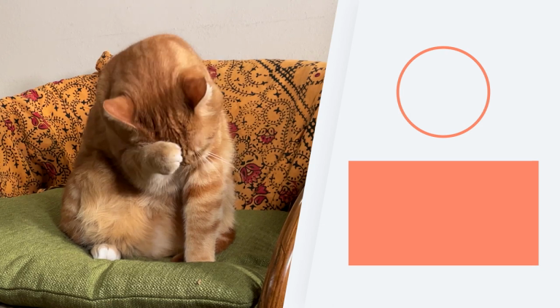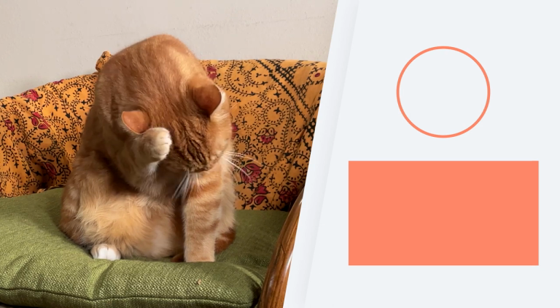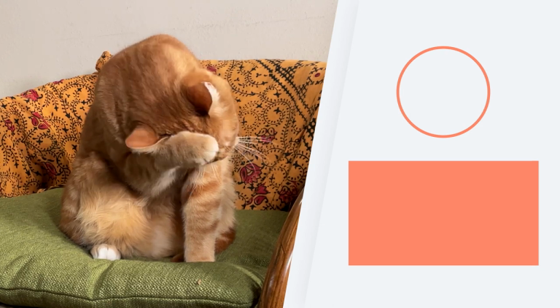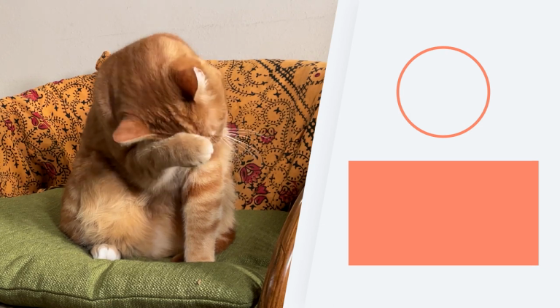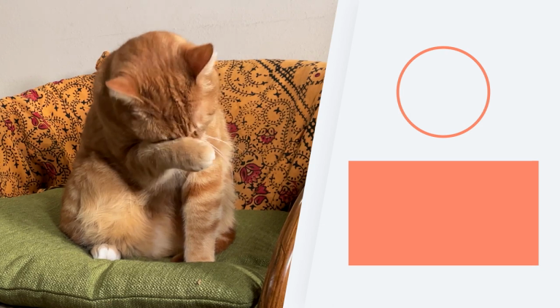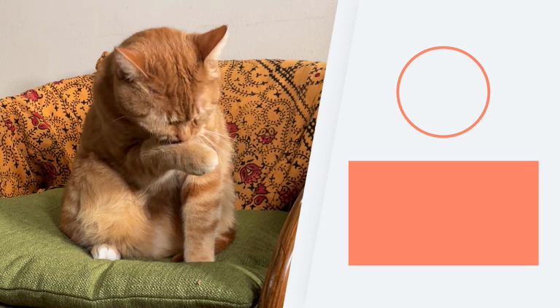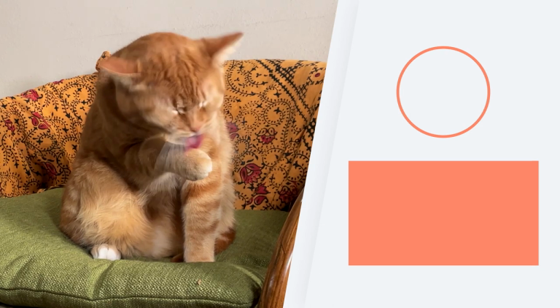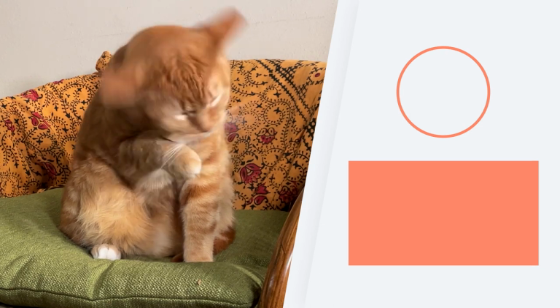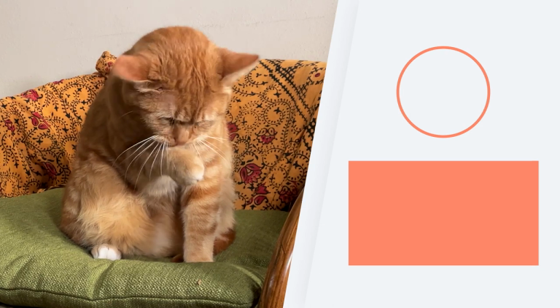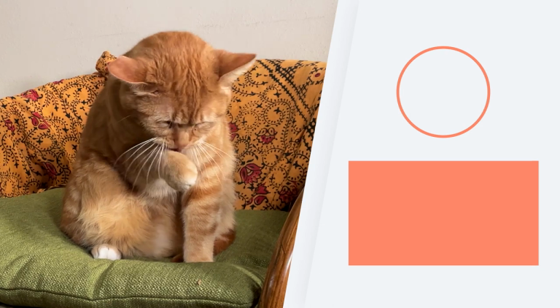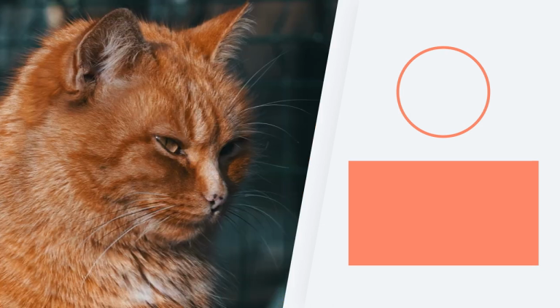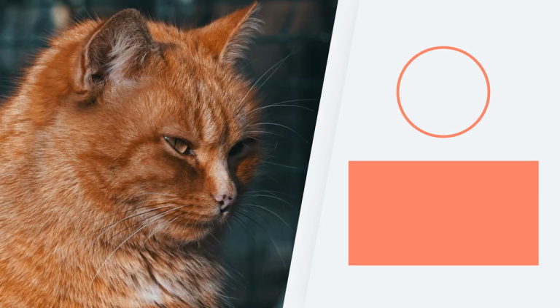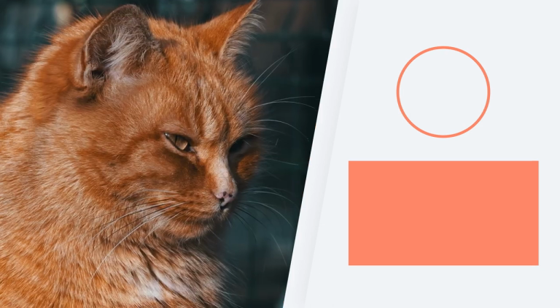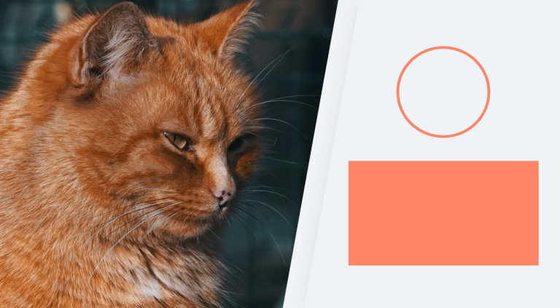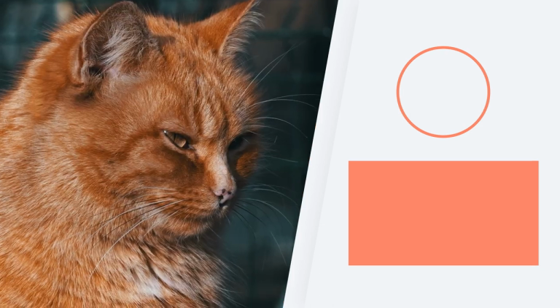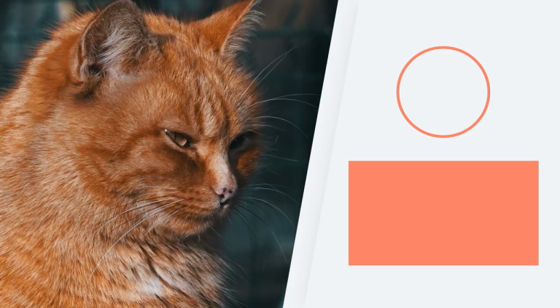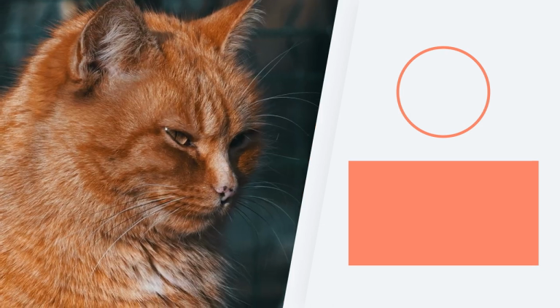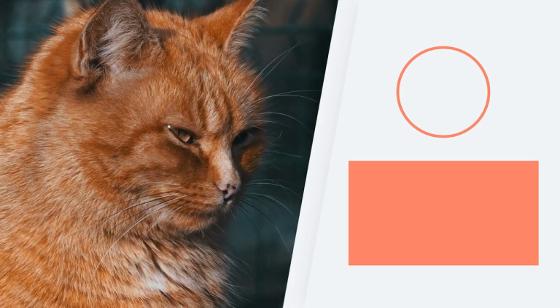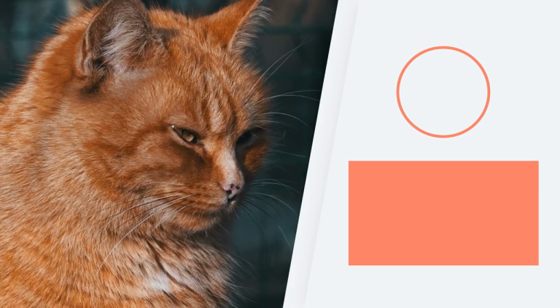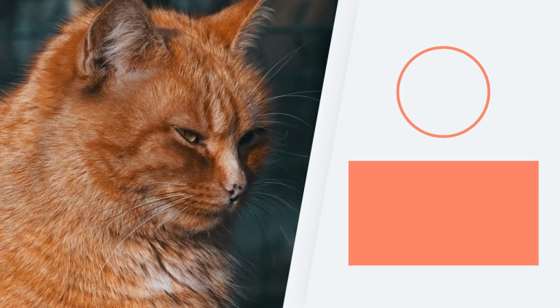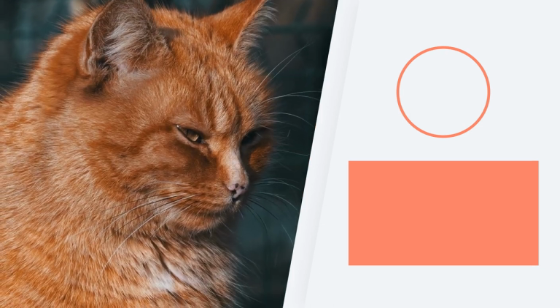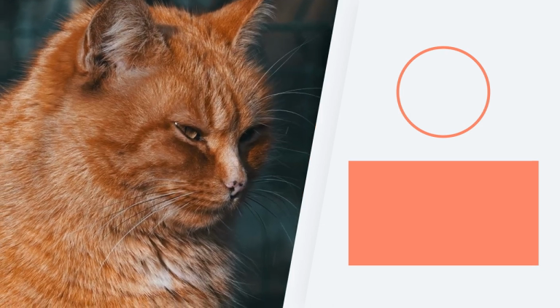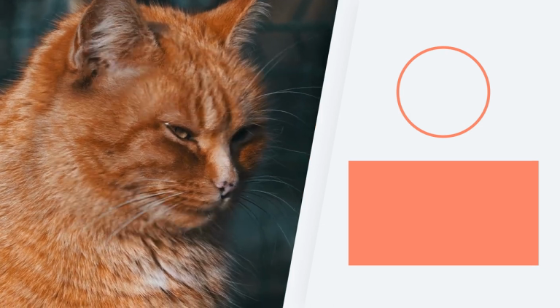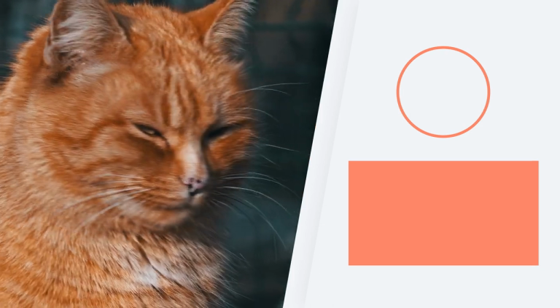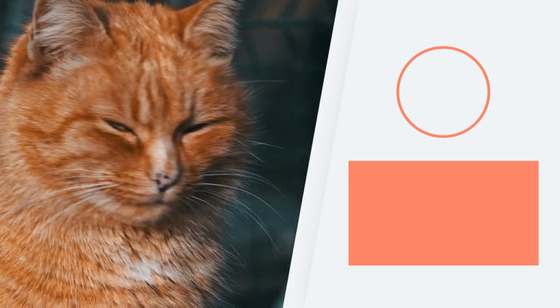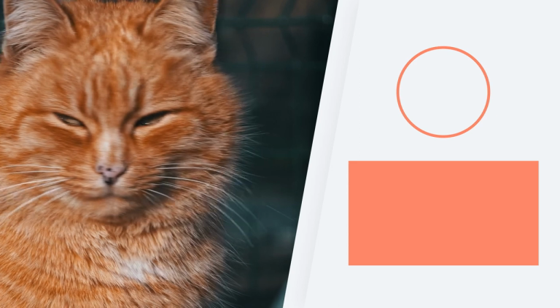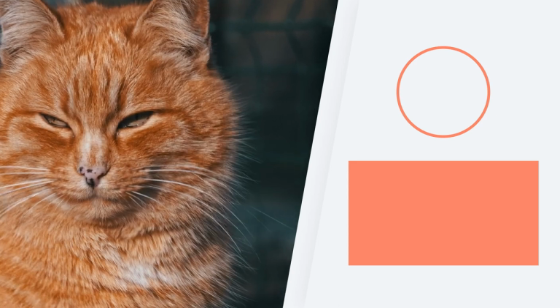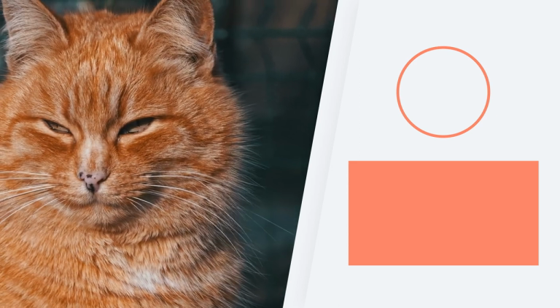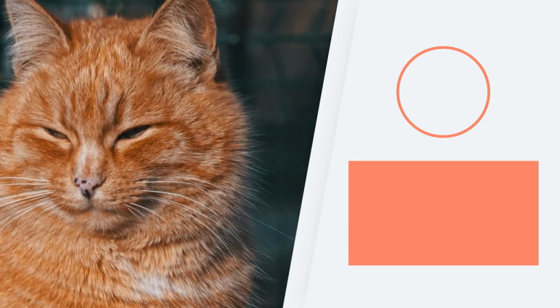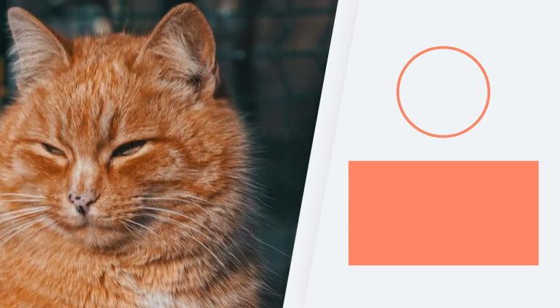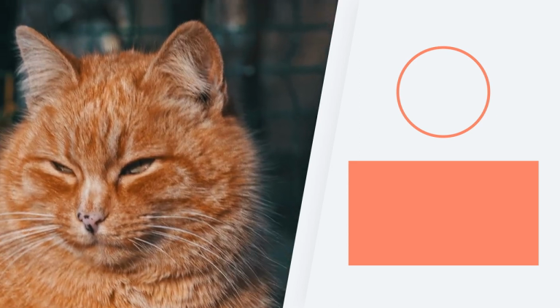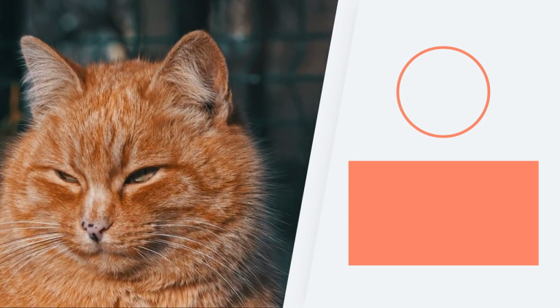Tell us which orange cat facts surprised you the most by leaving a comment, and we'll see you next time.